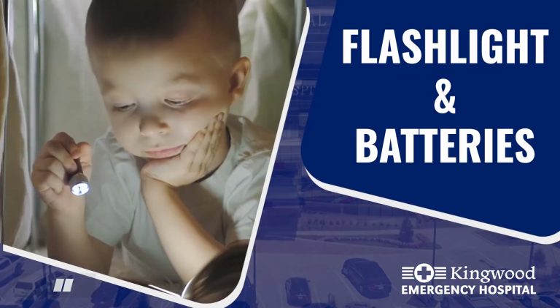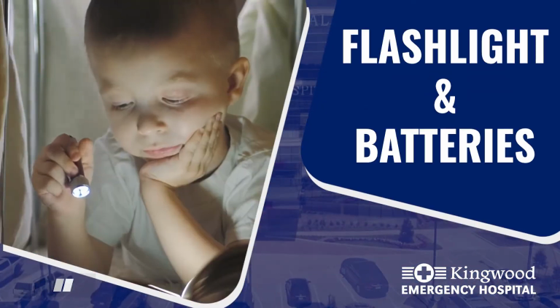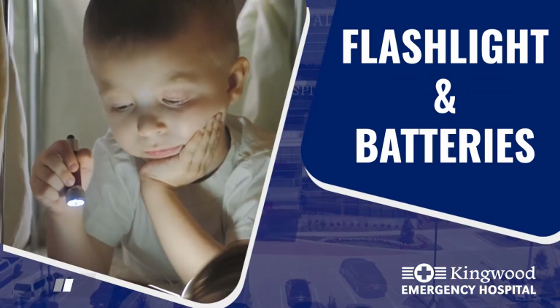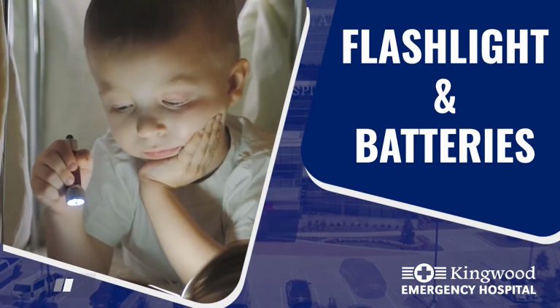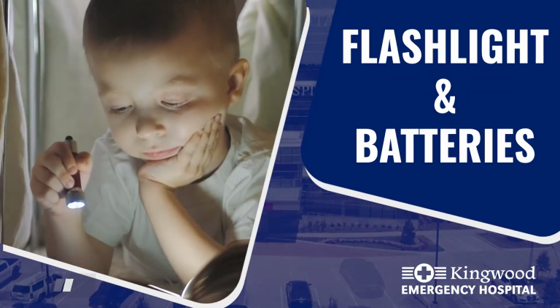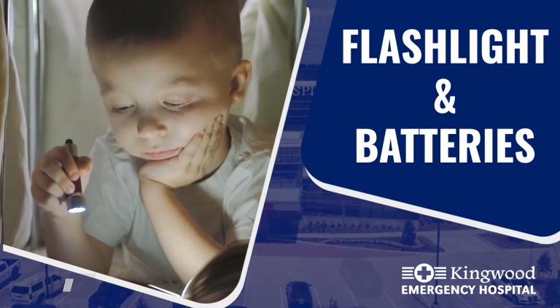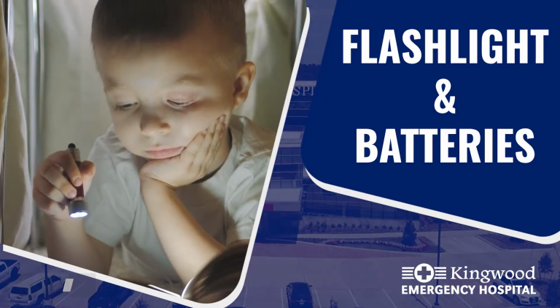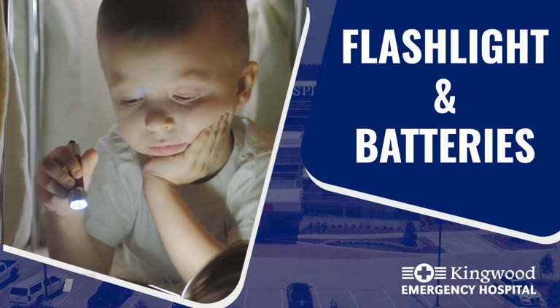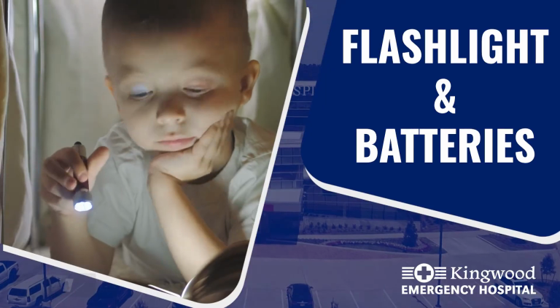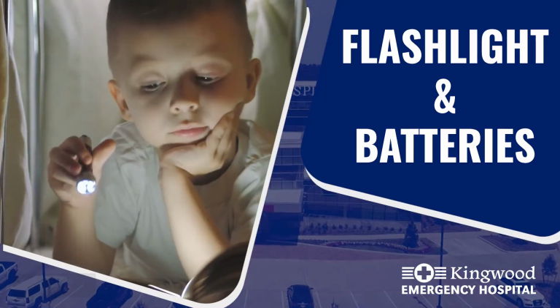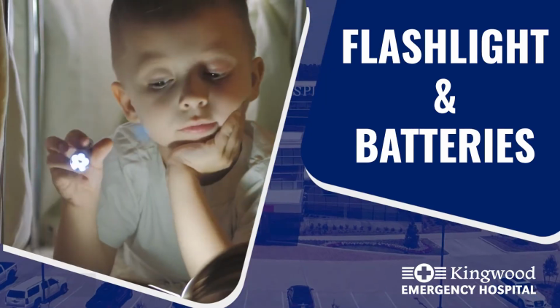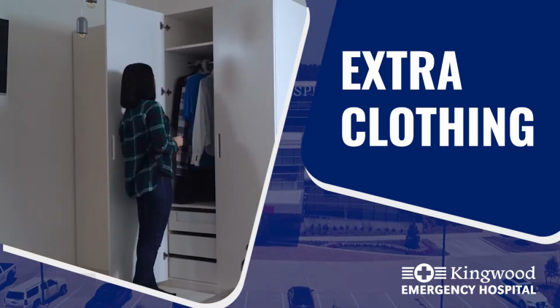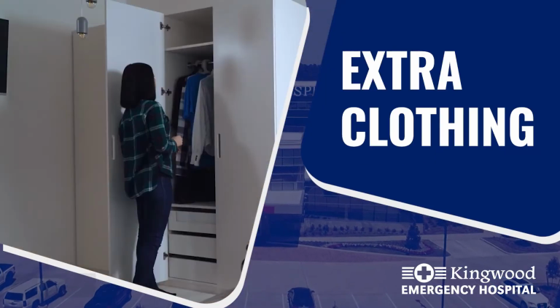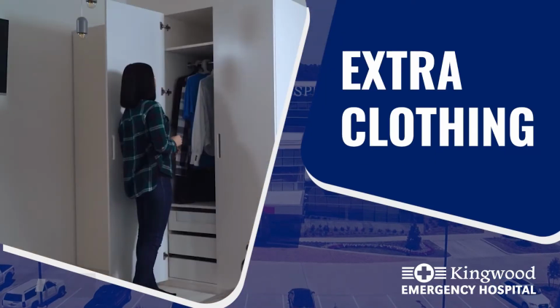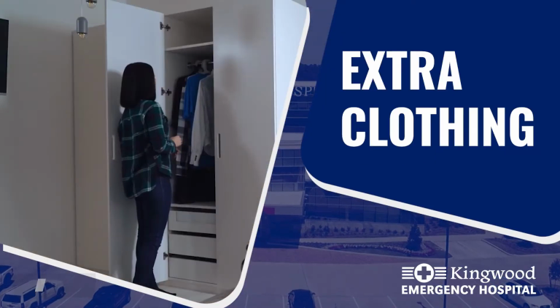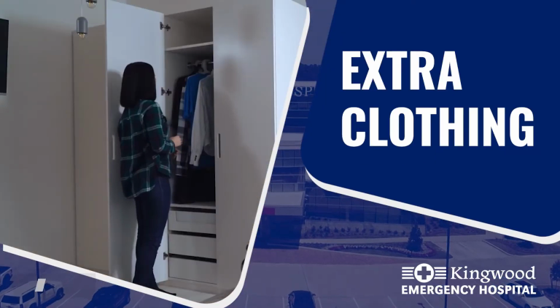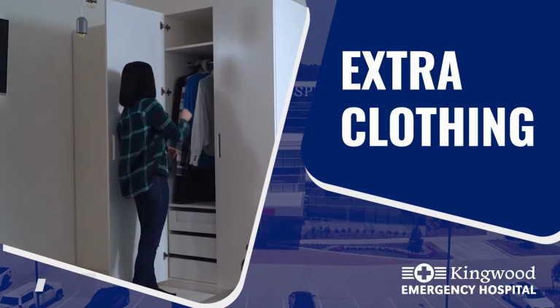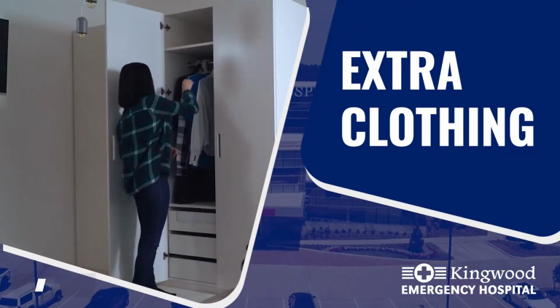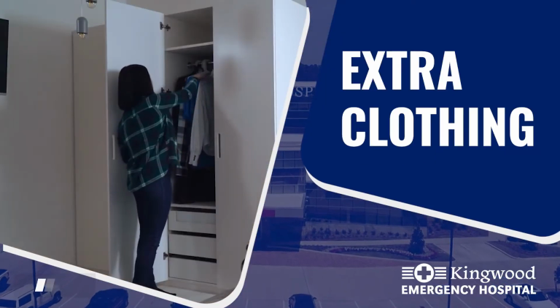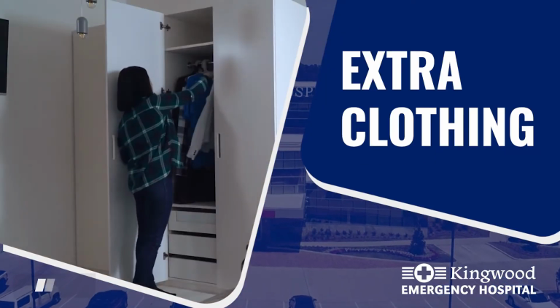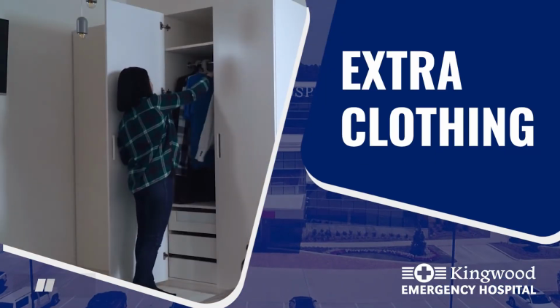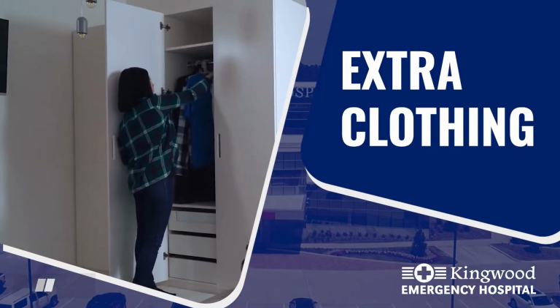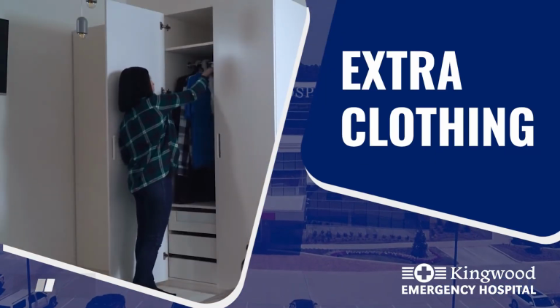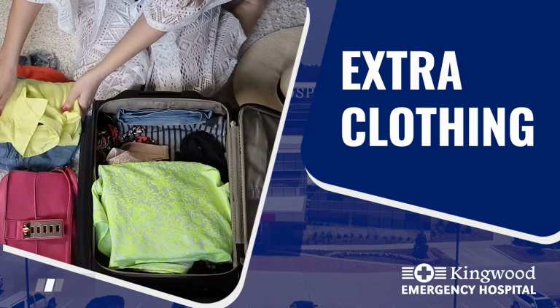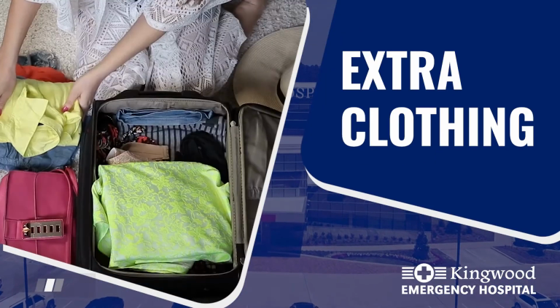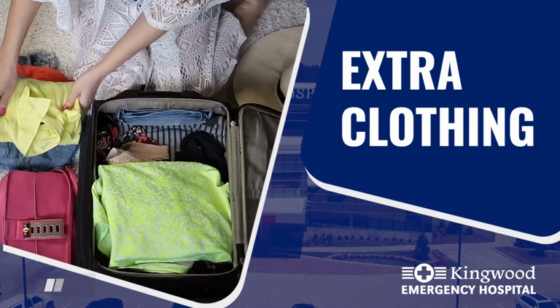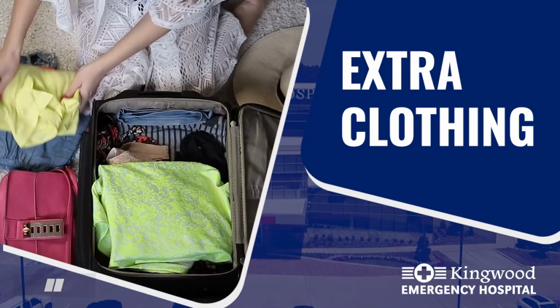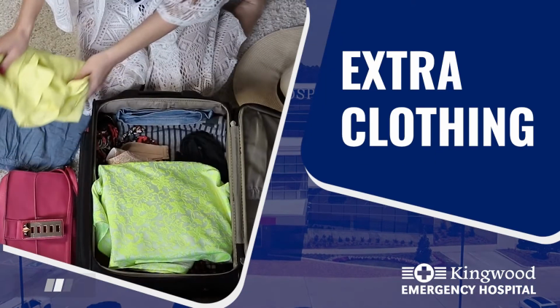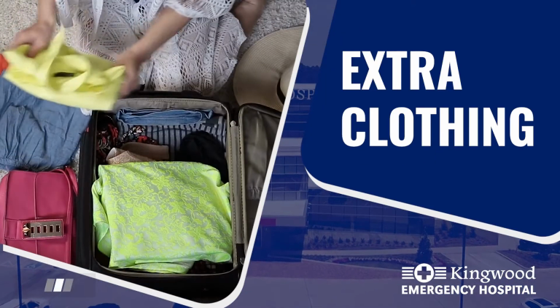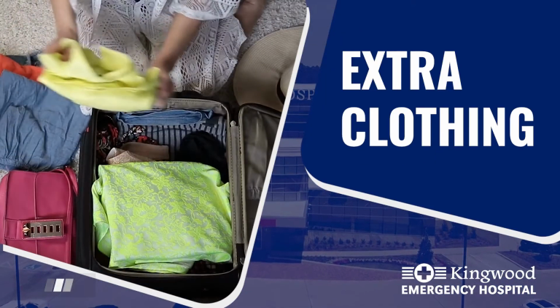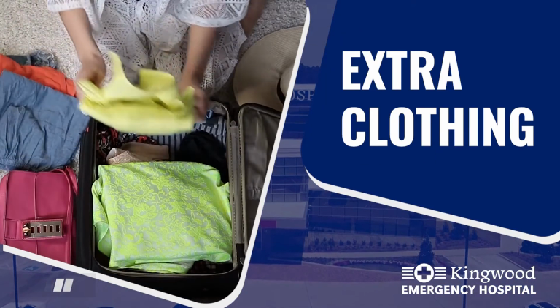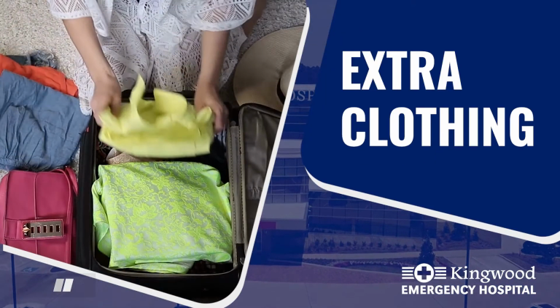Flashlight and batteries, extra clothing including underwear and socks. You'll need at least one complete change of clothes, but two is recommended.